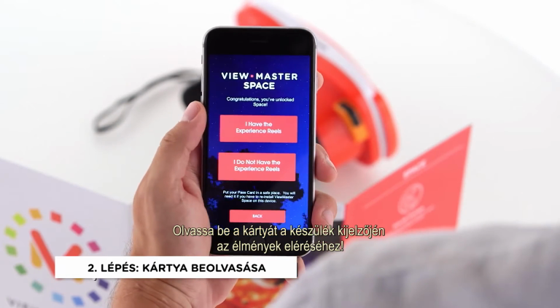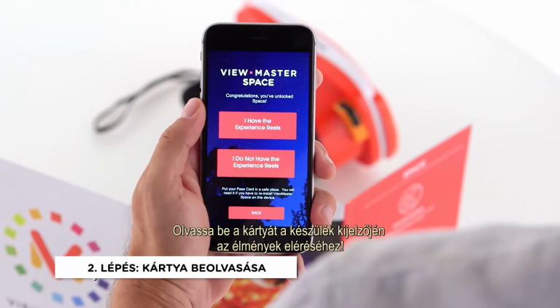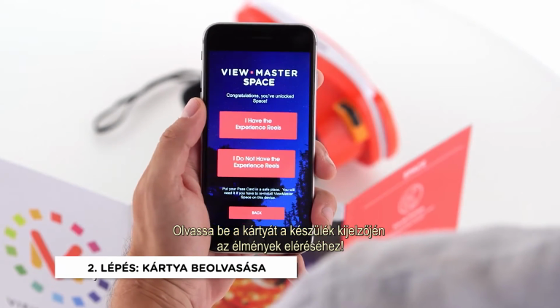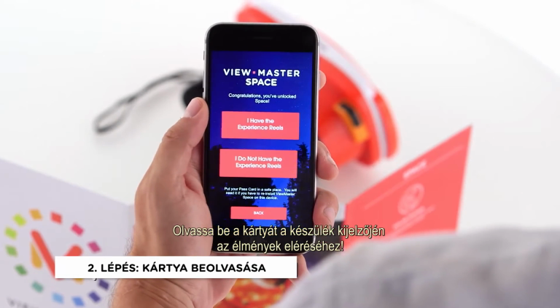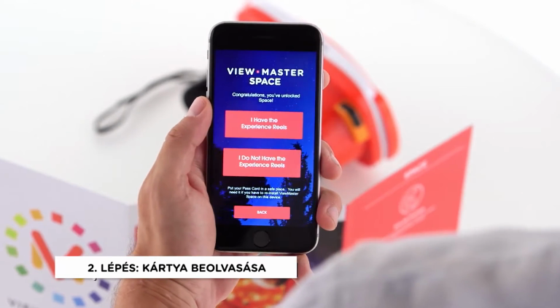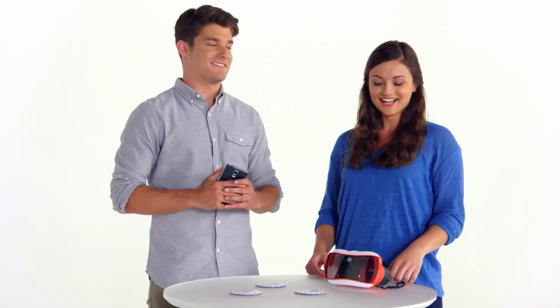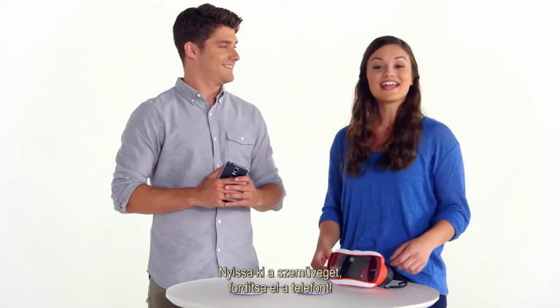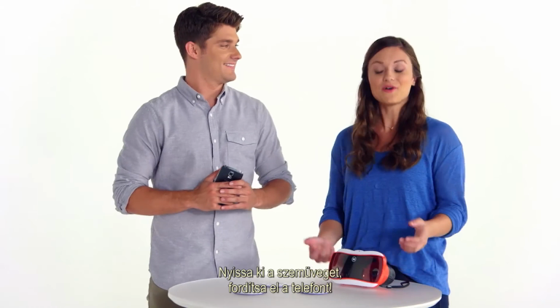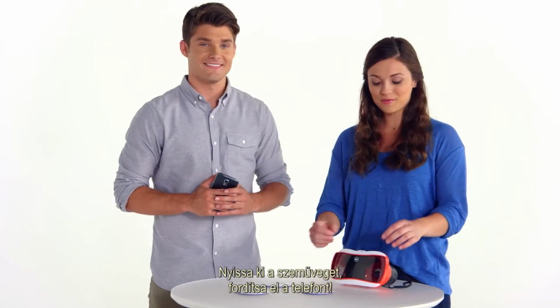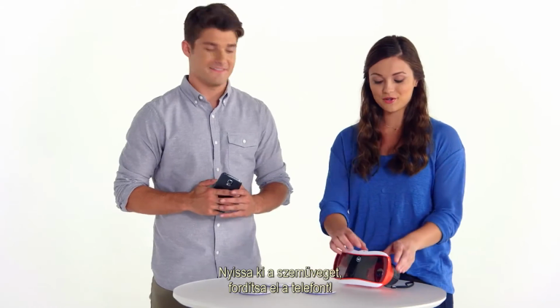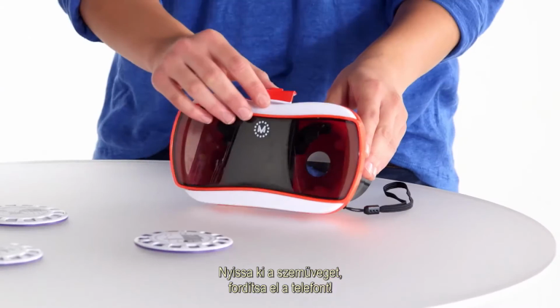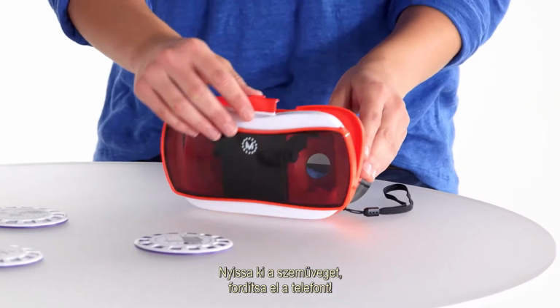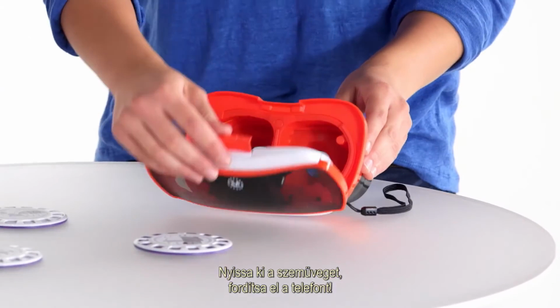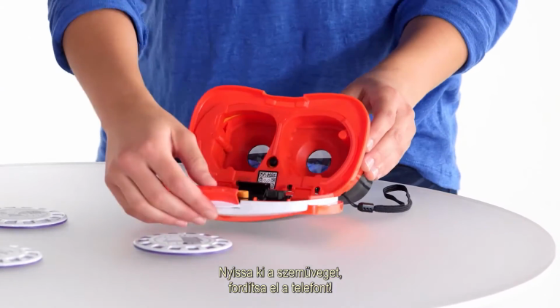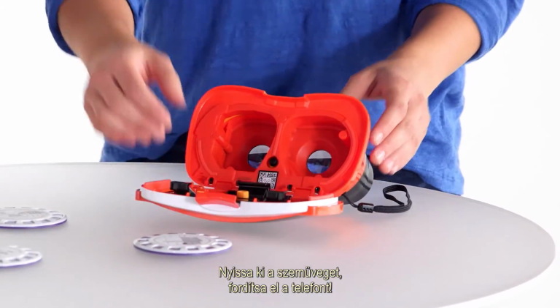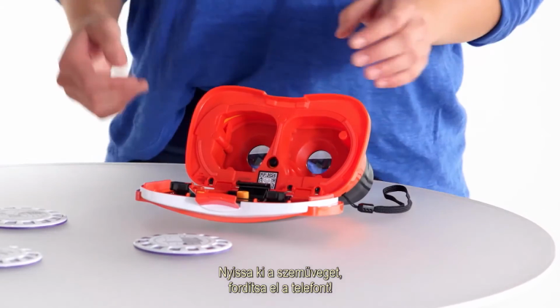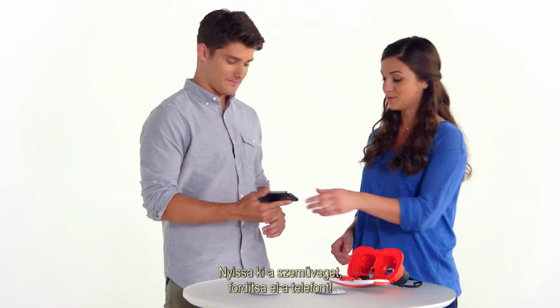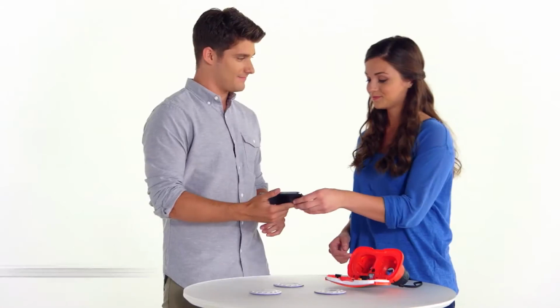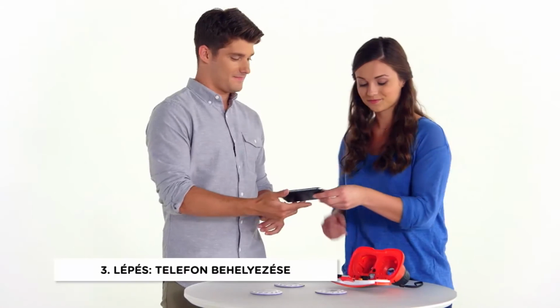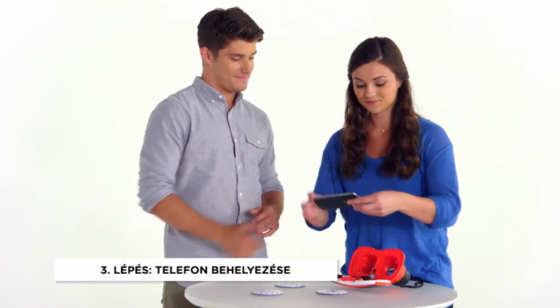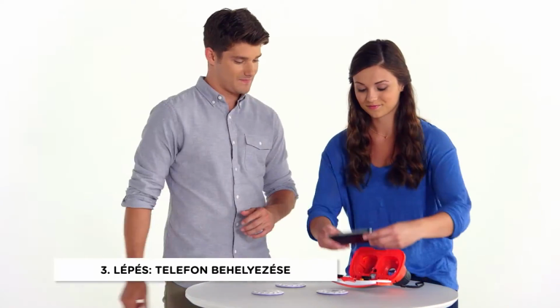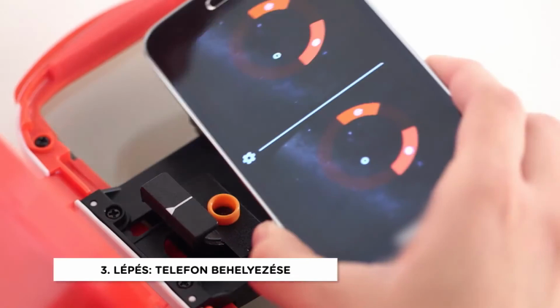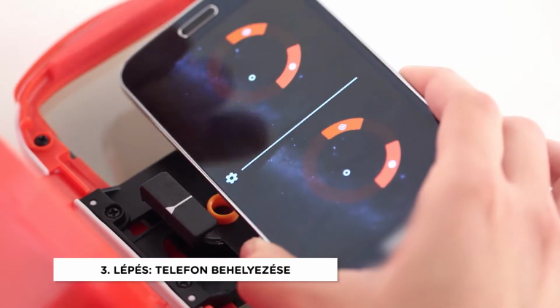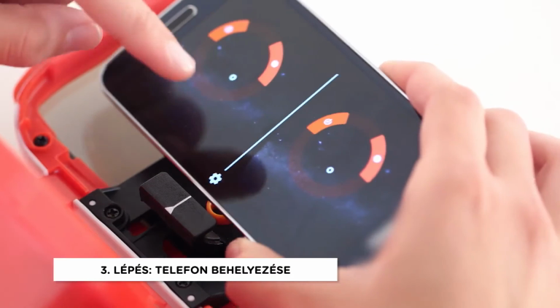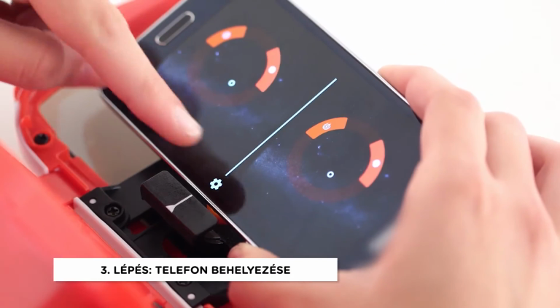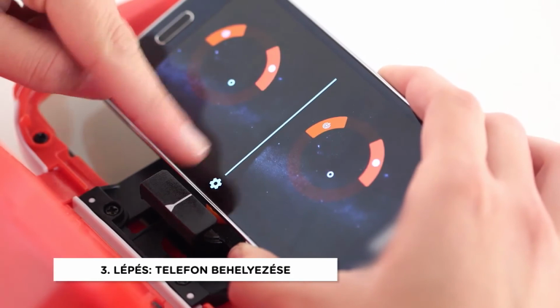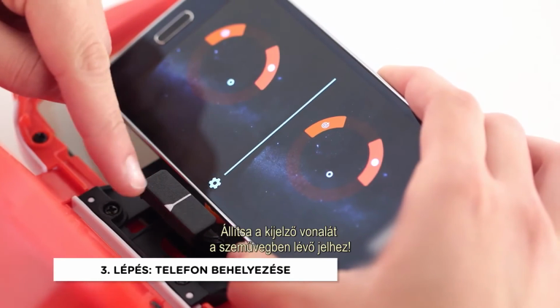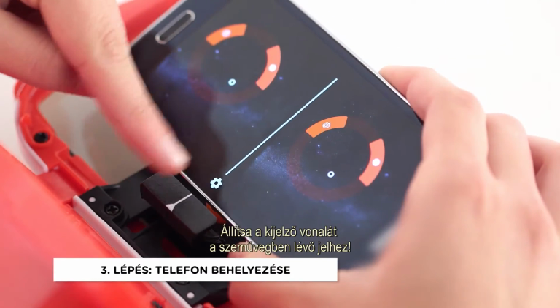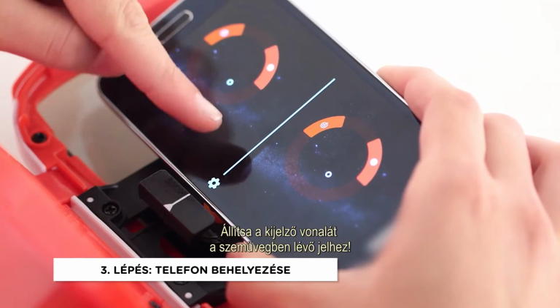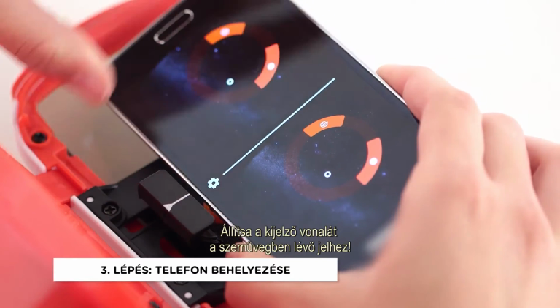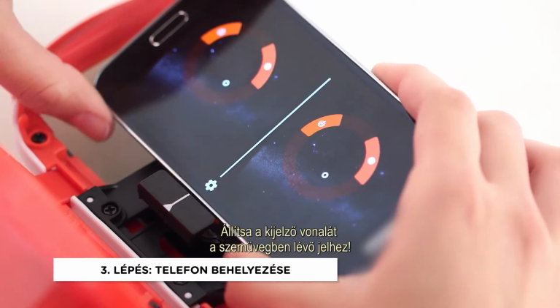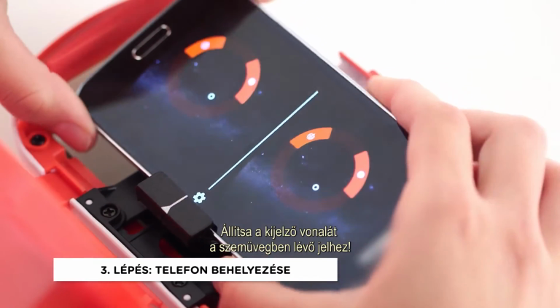Now you're cleared for liftoff. Open the Viewer, slide in your smartphone, and align the center with this line.